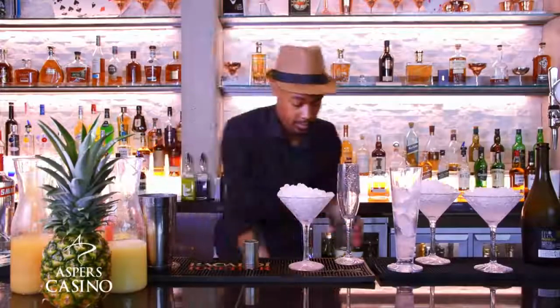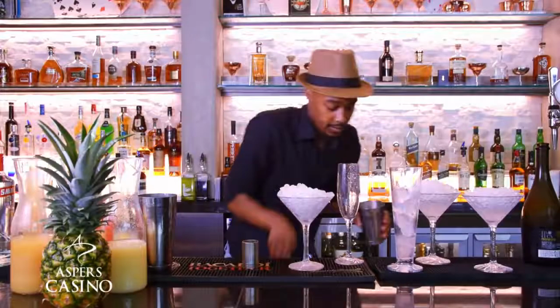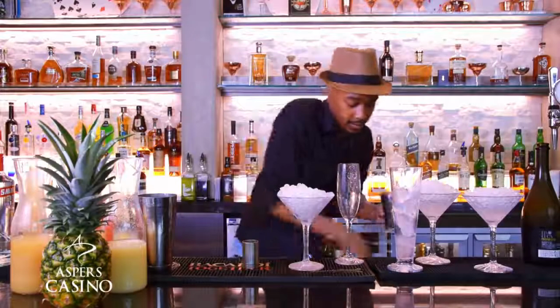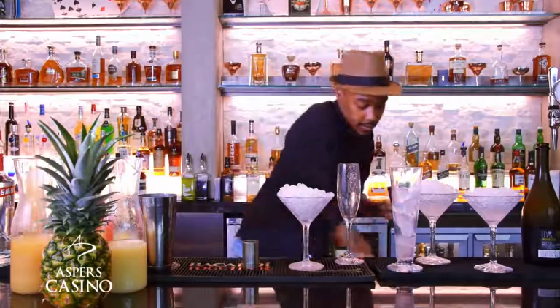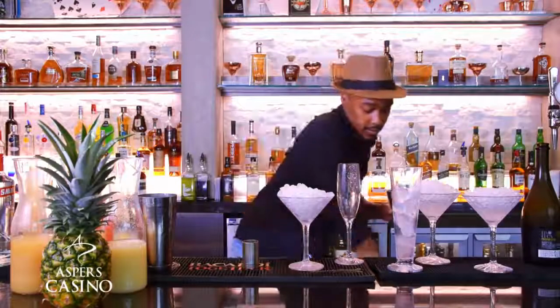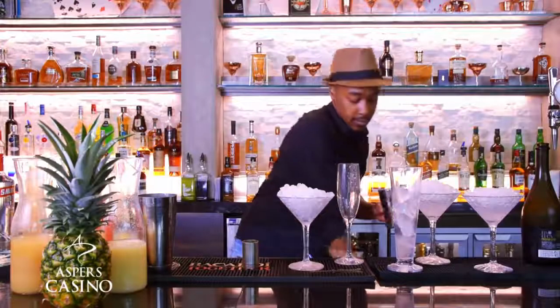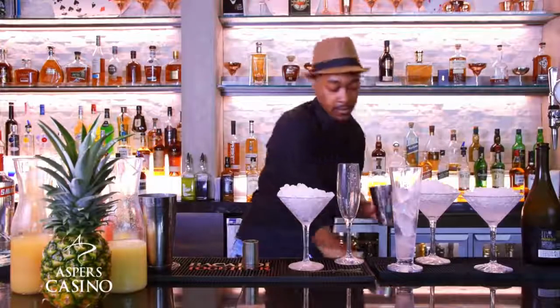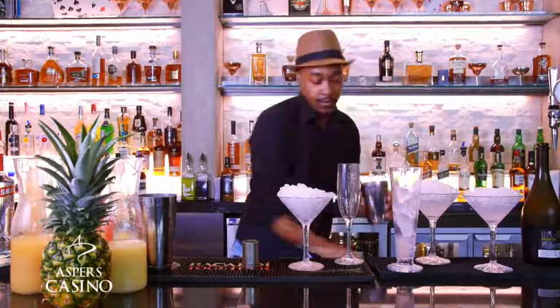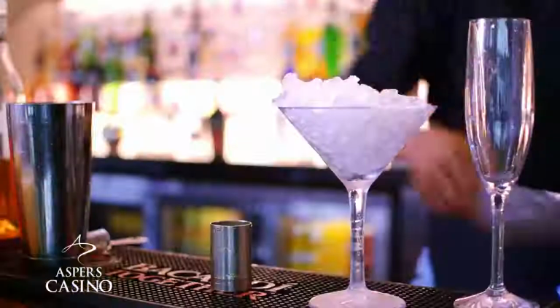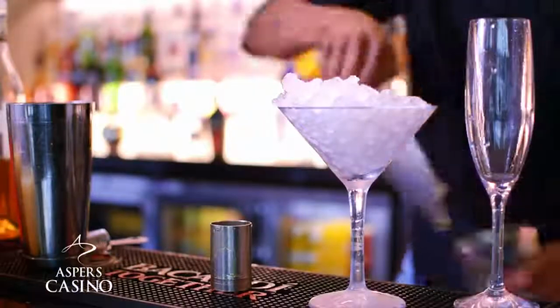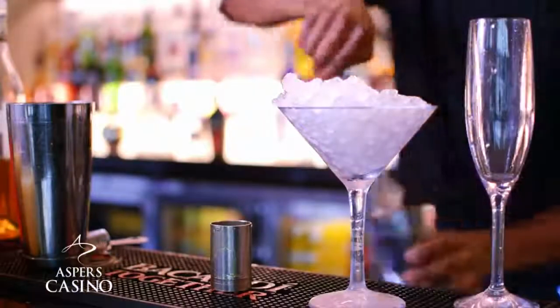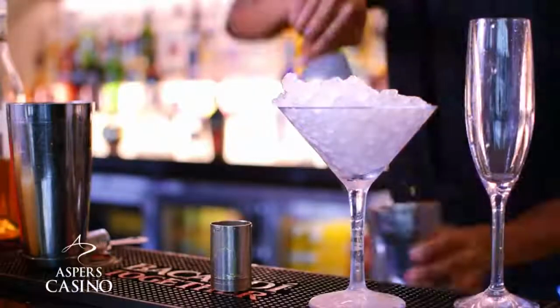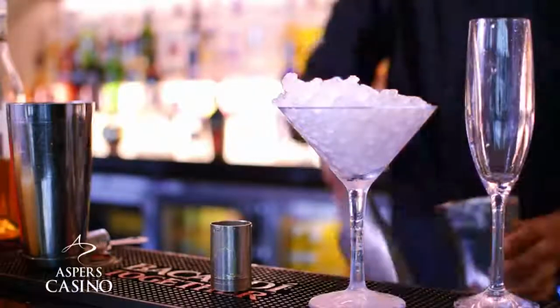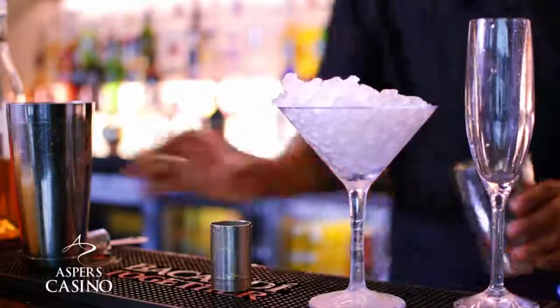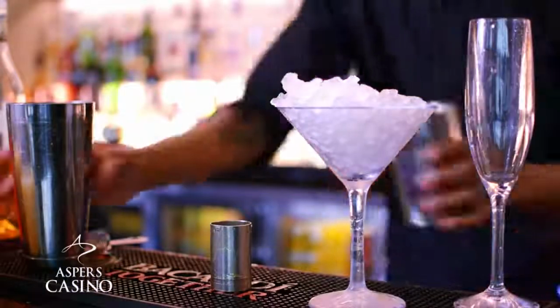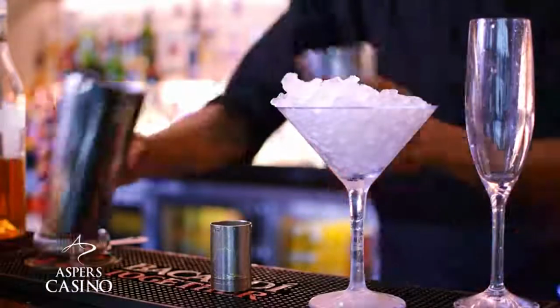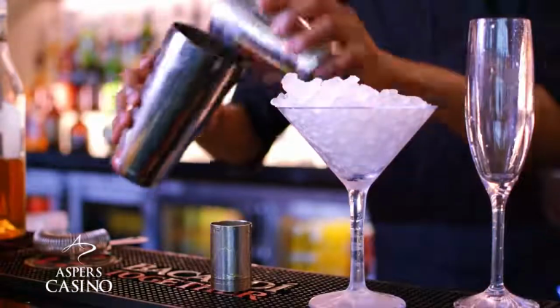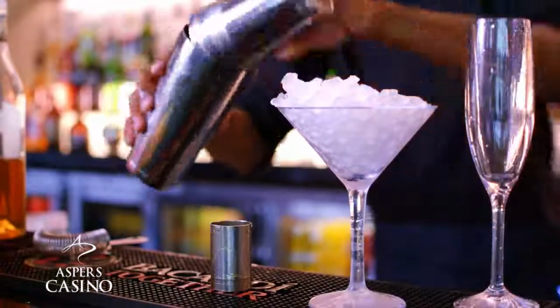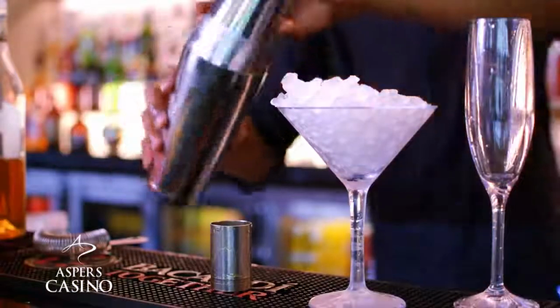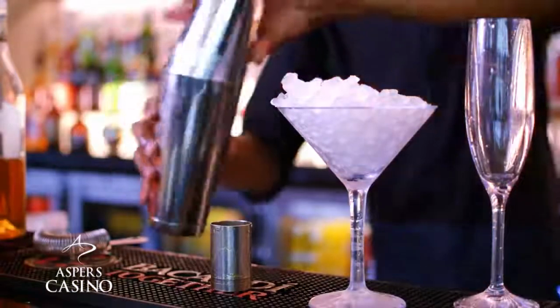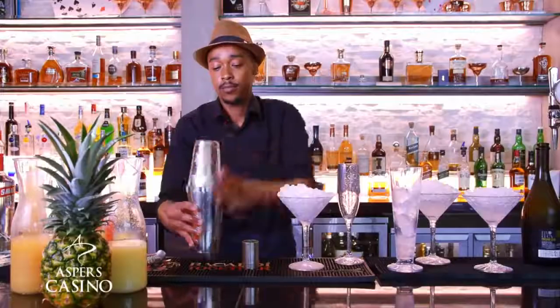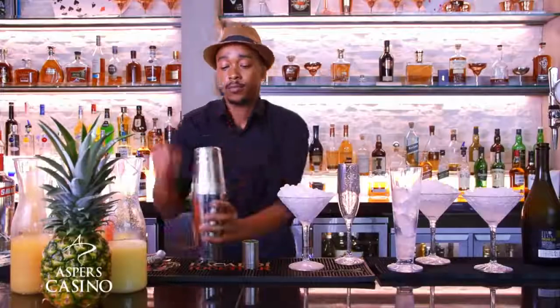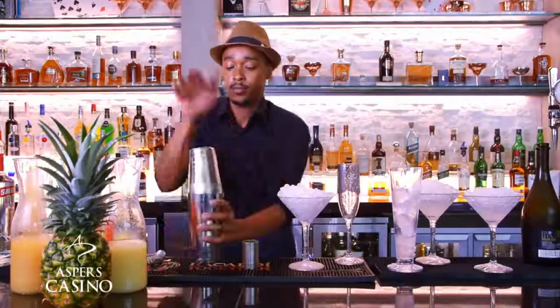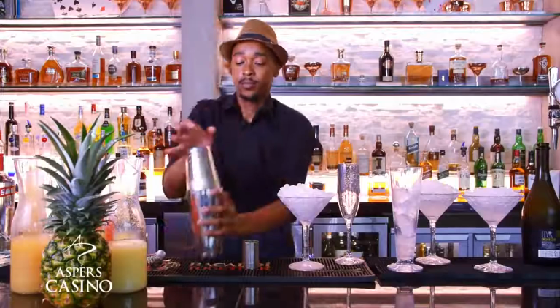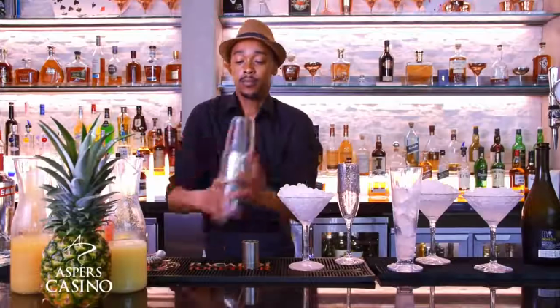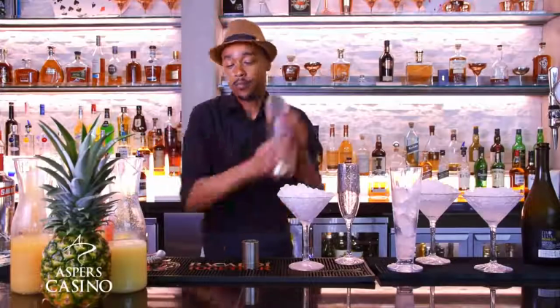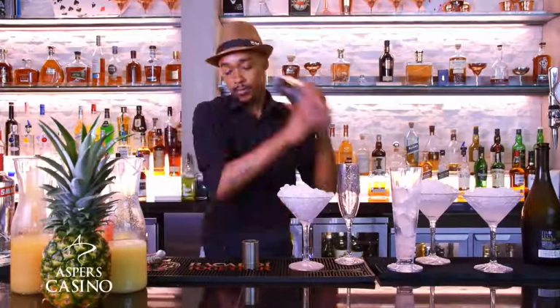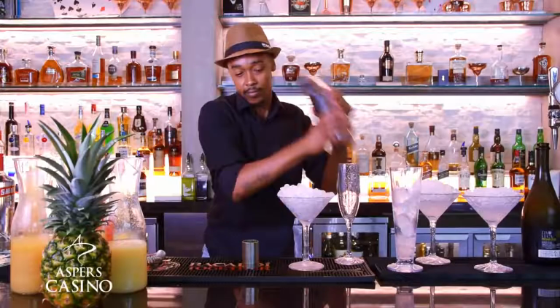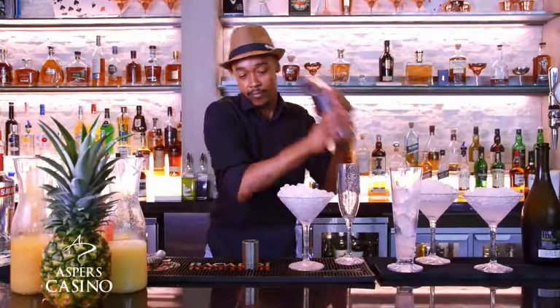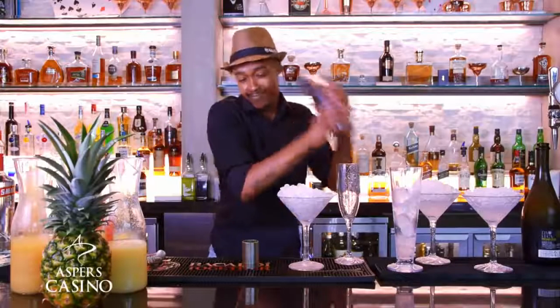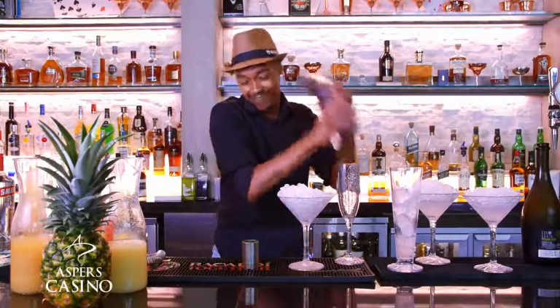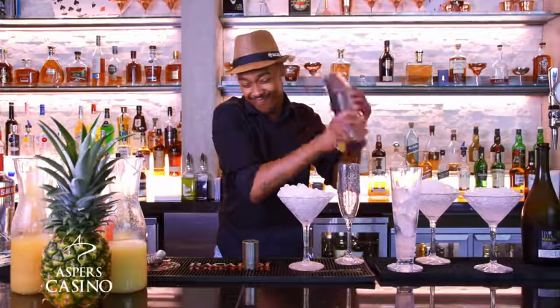Throw the ice in the shaker and make sure you give it a good shake.